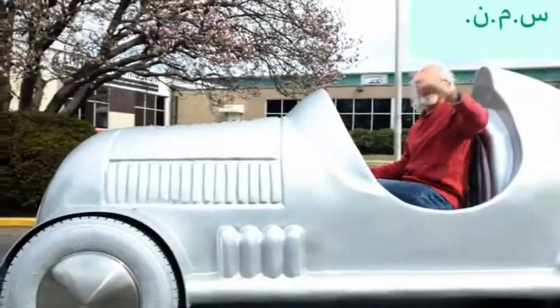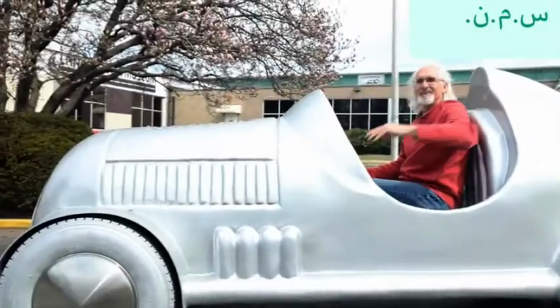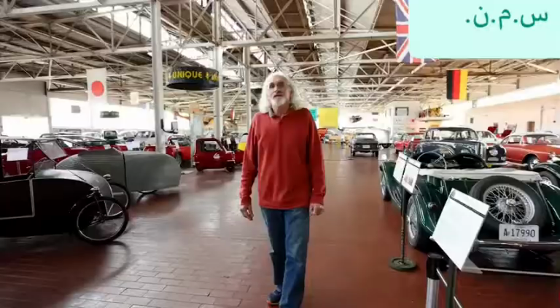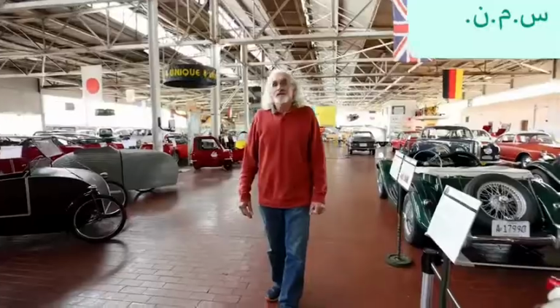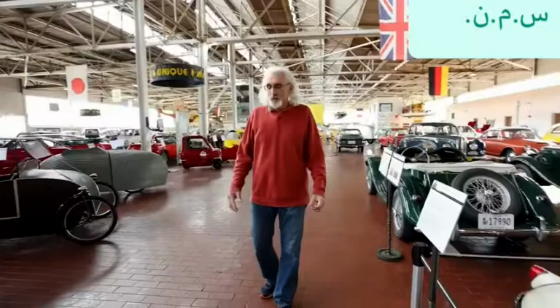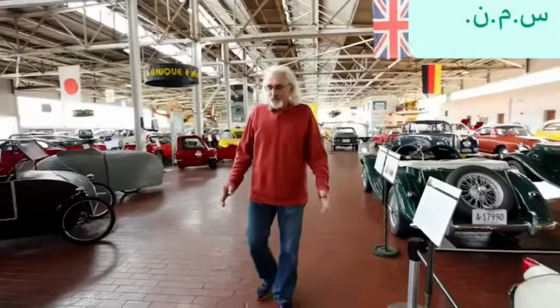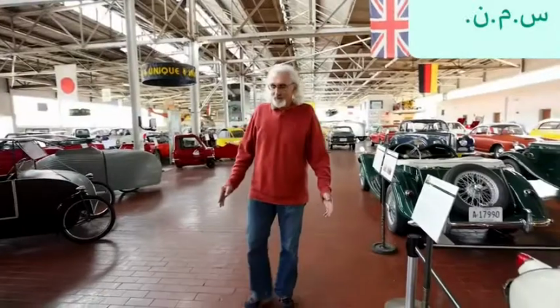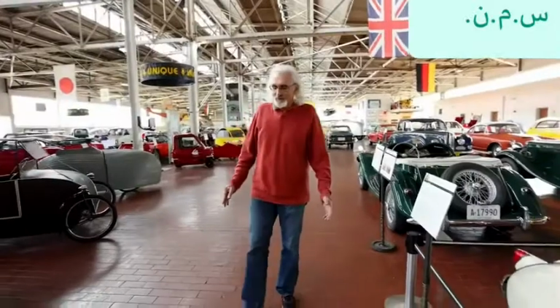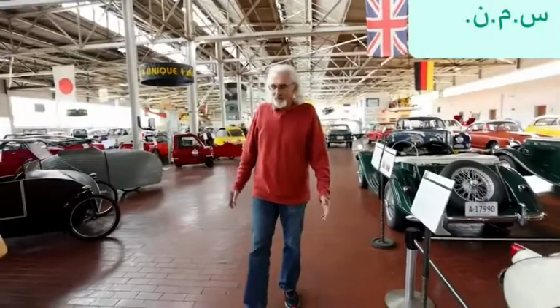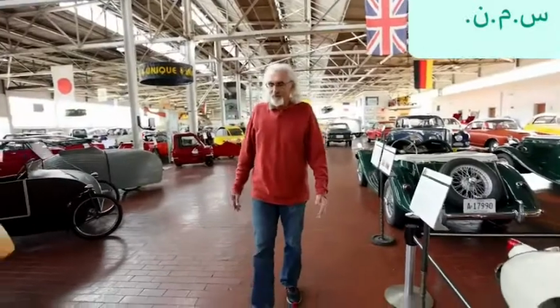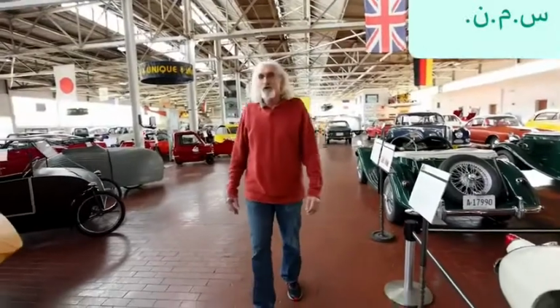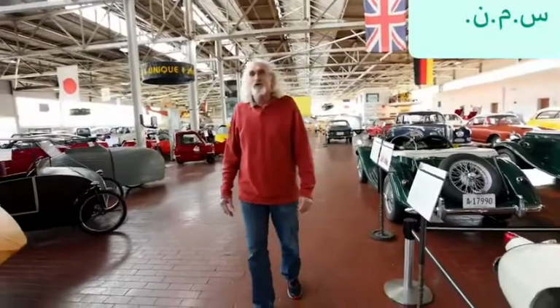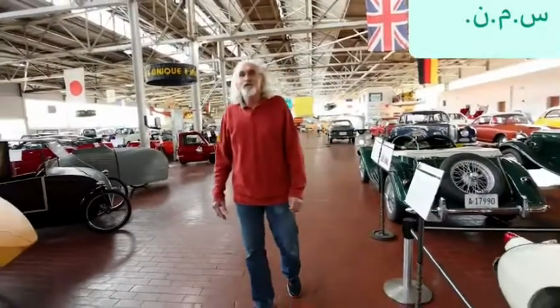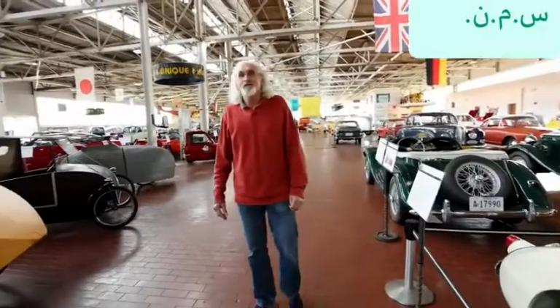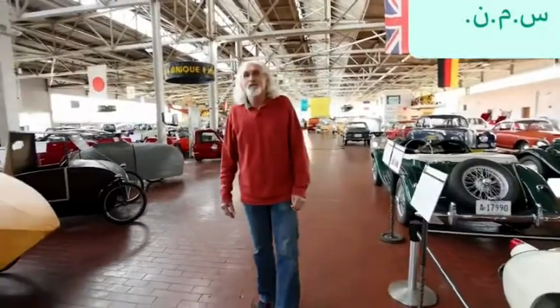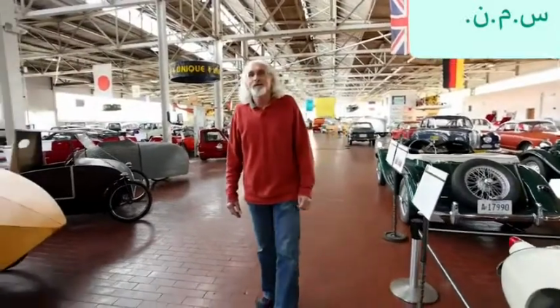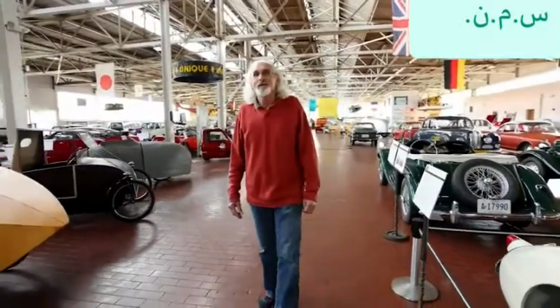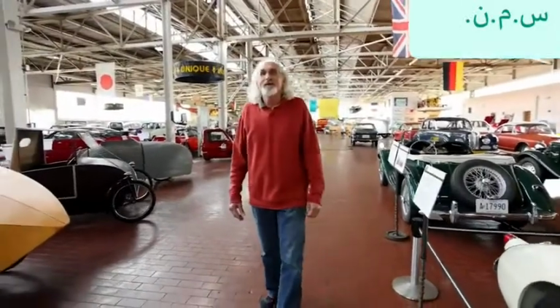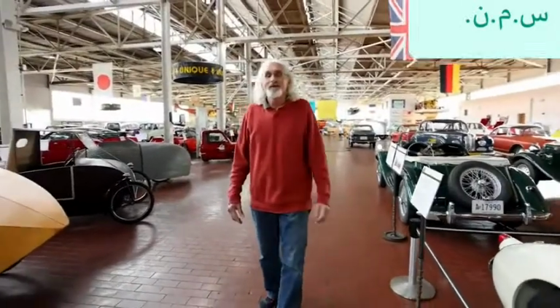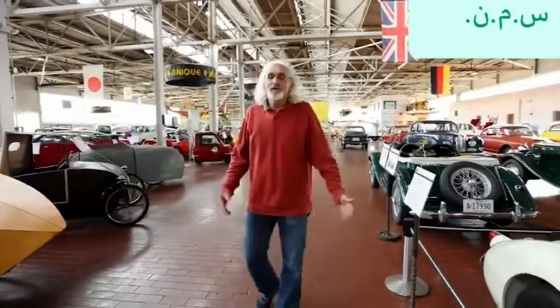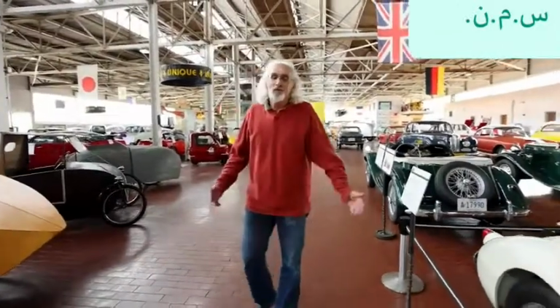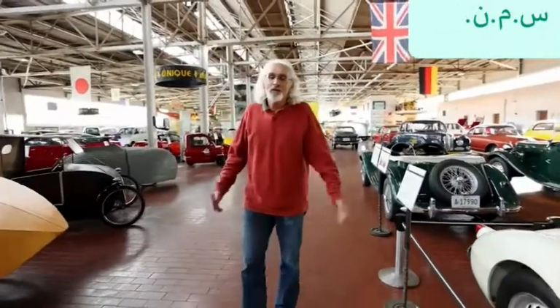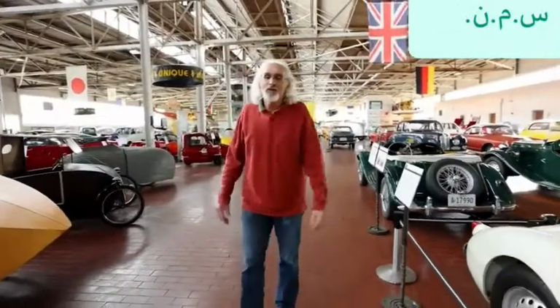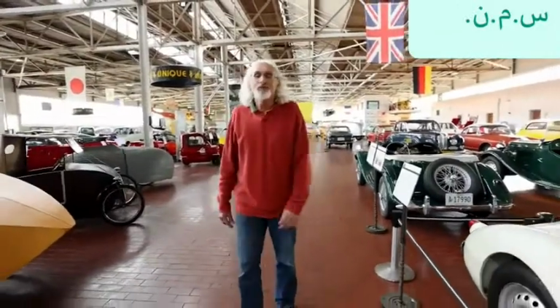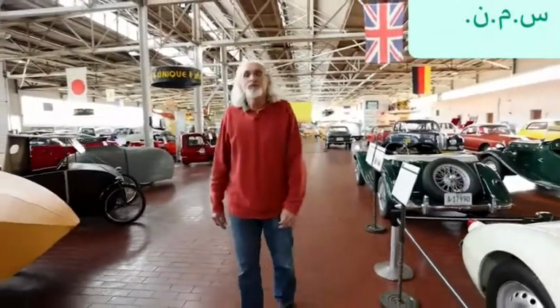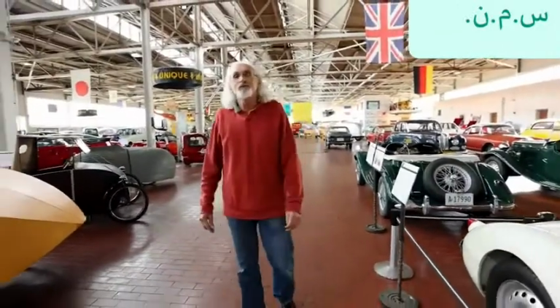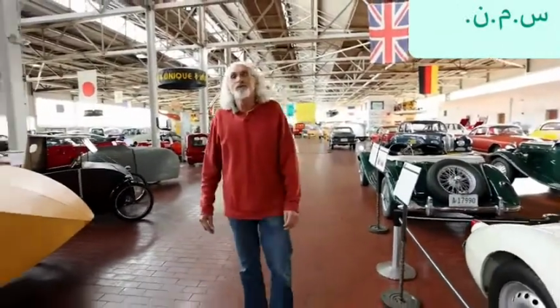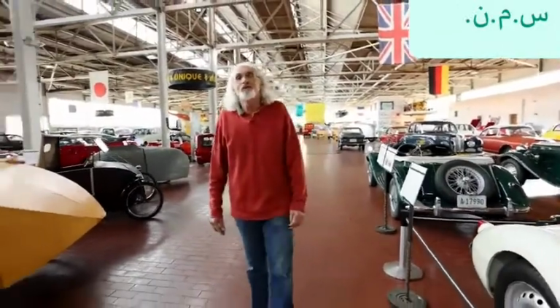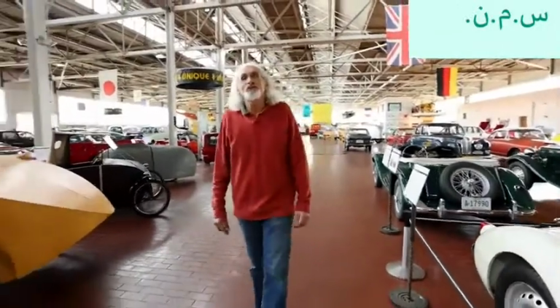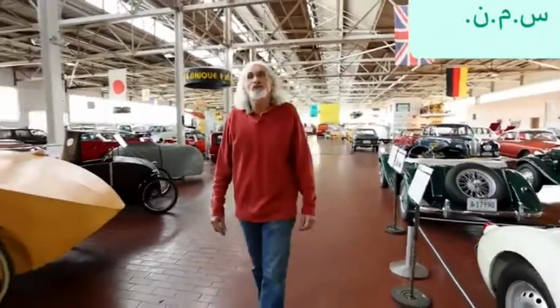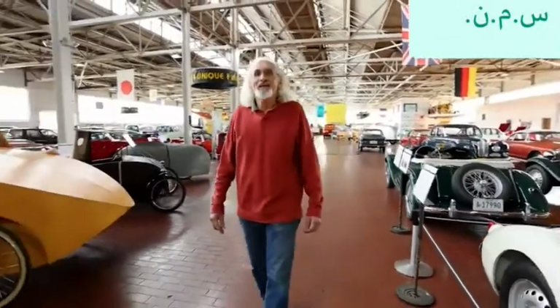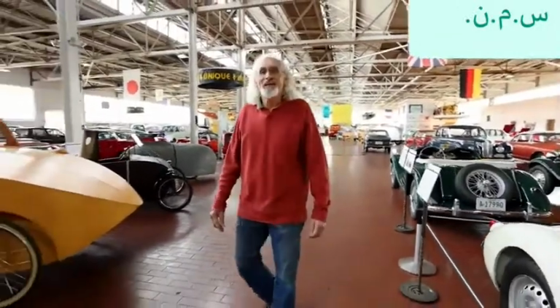Some people think that I'm car crazy, but I think you probably have to make your own decision on that.